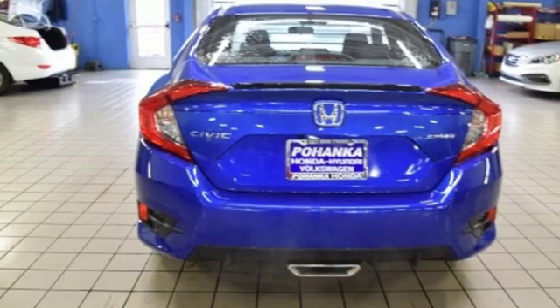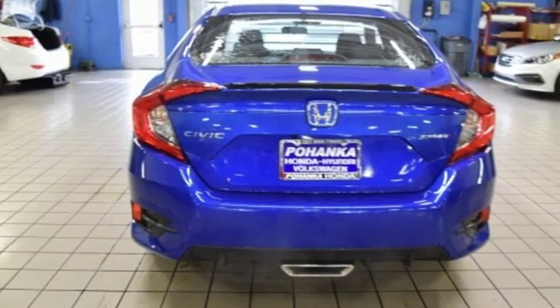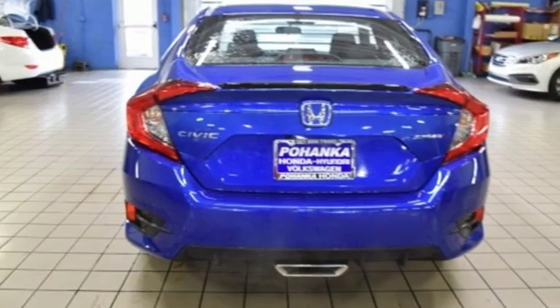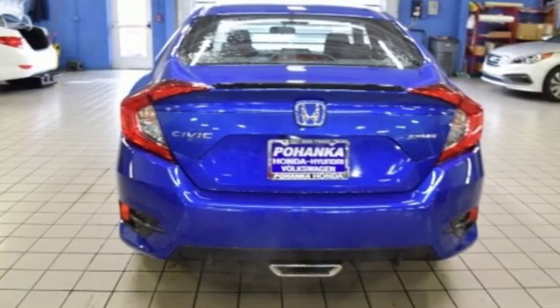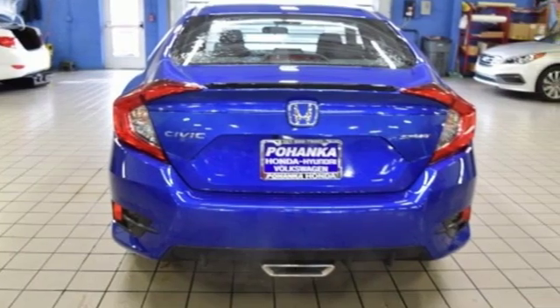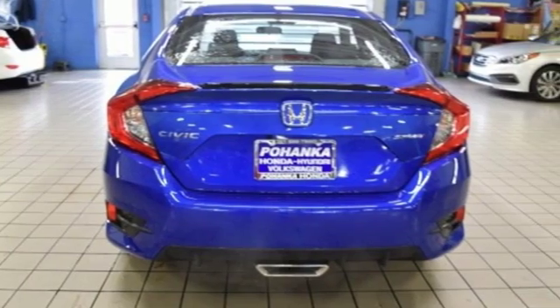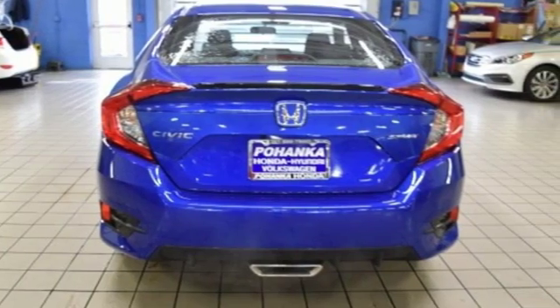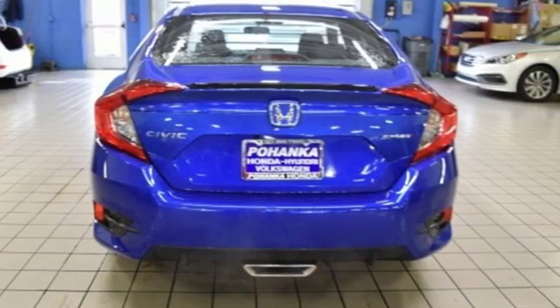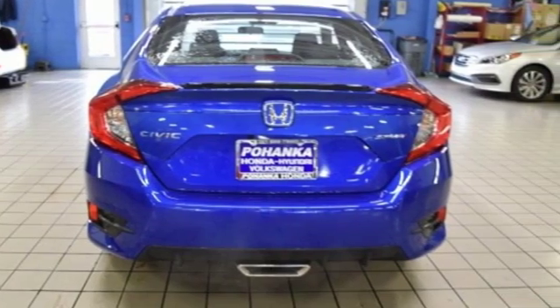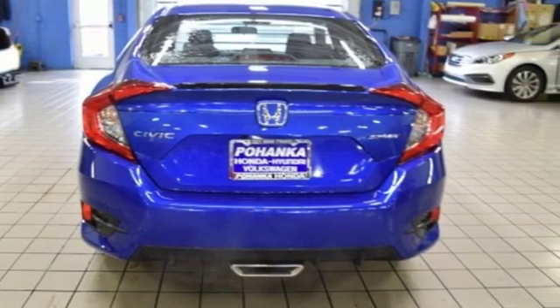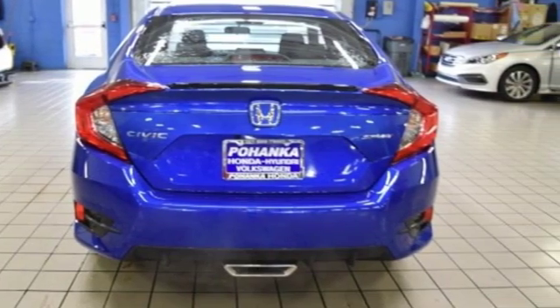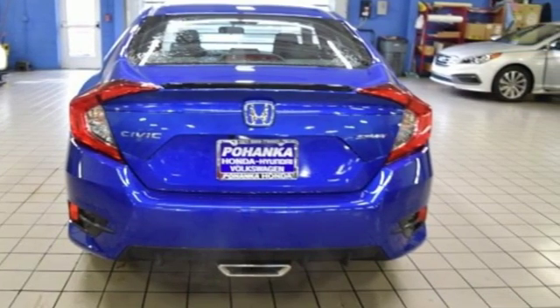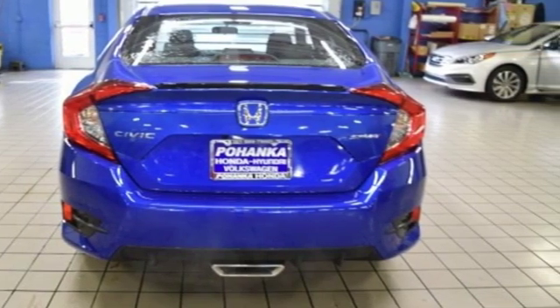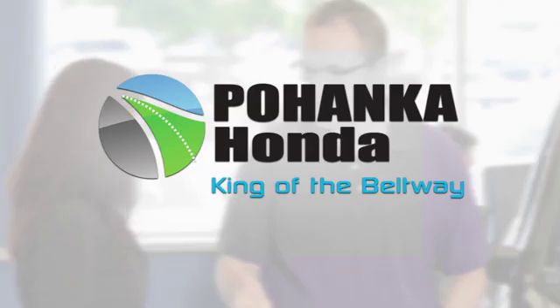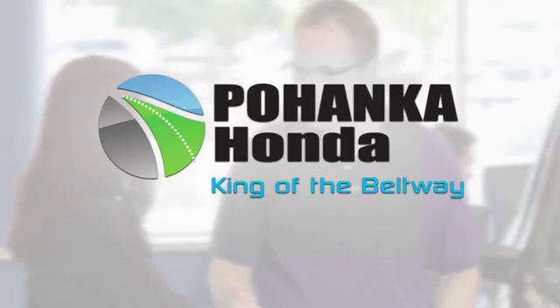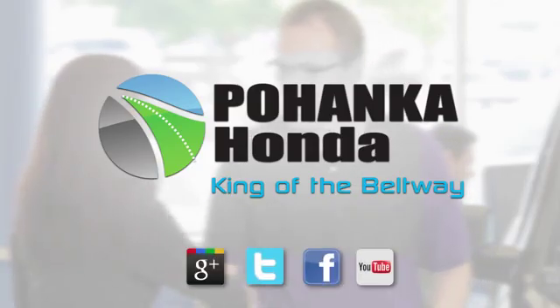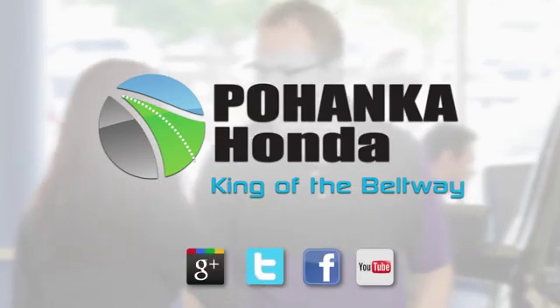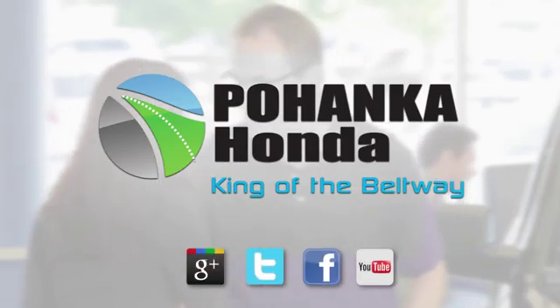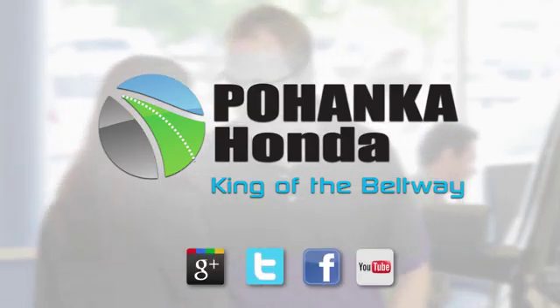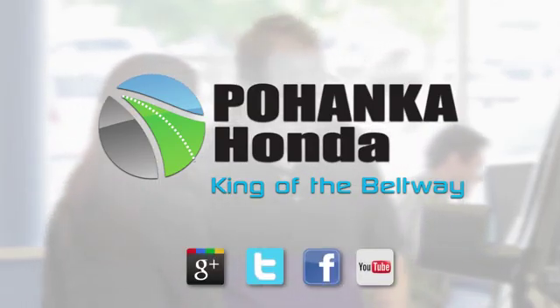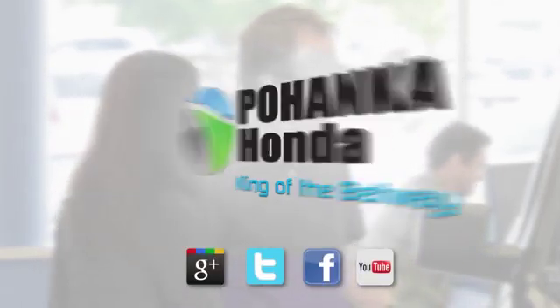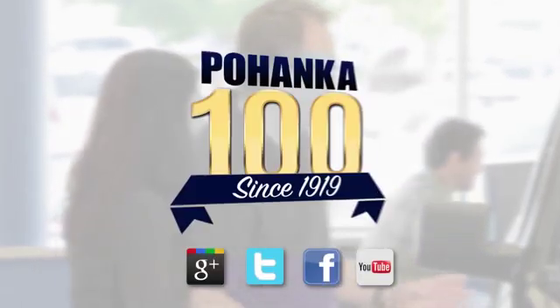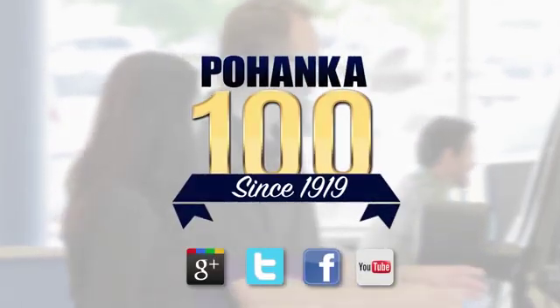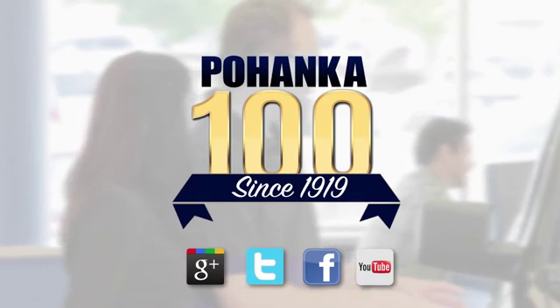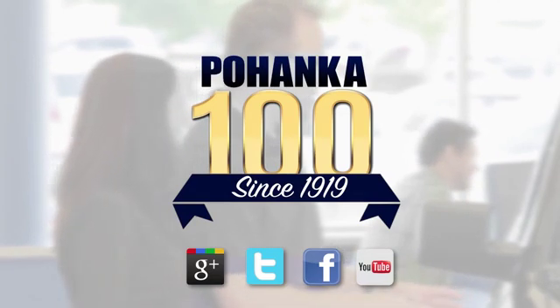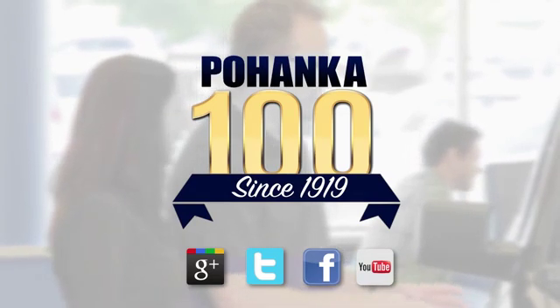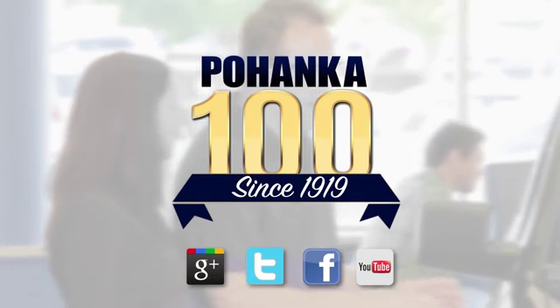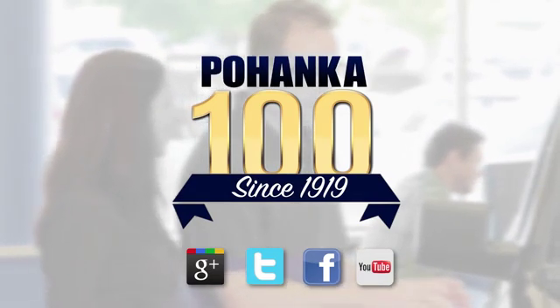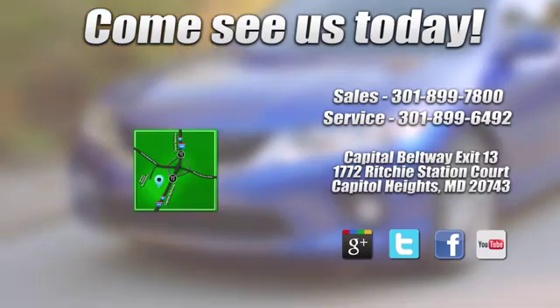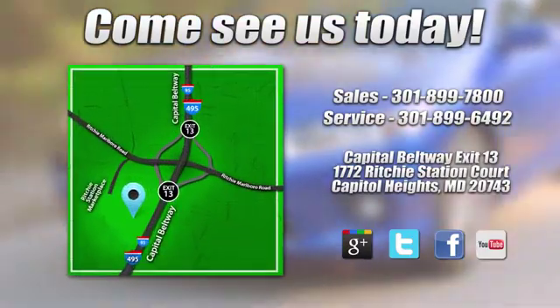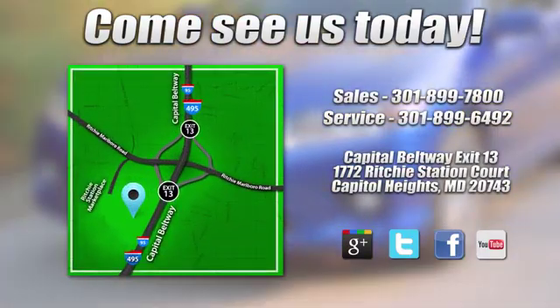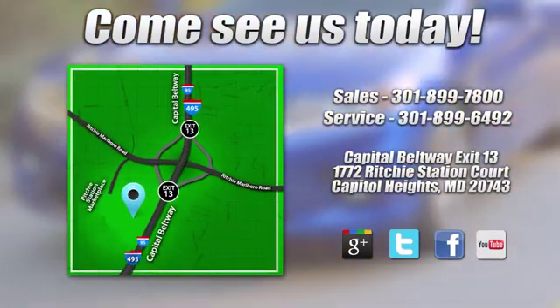See what it can do for you when you take it for a test drive. Visit Pohenka Honda, King of the Beltway, today.